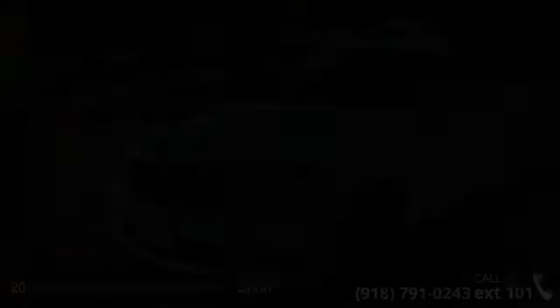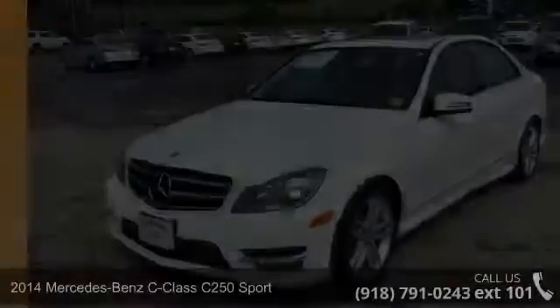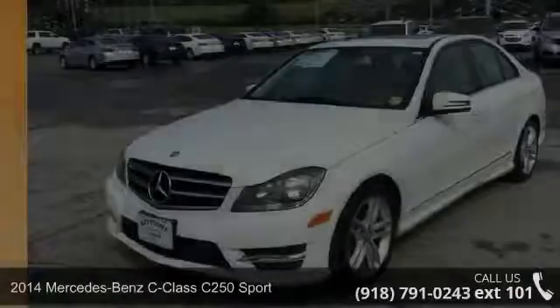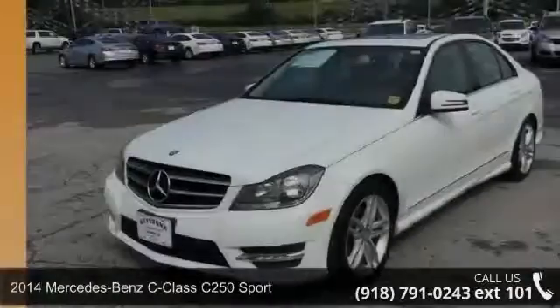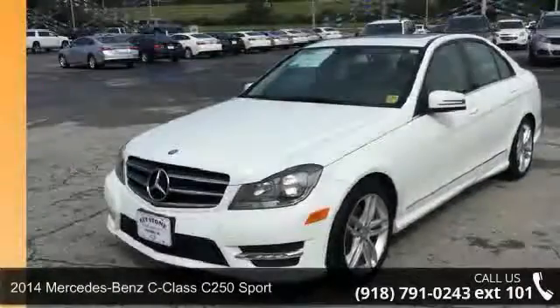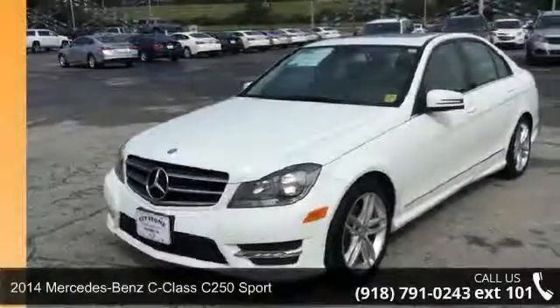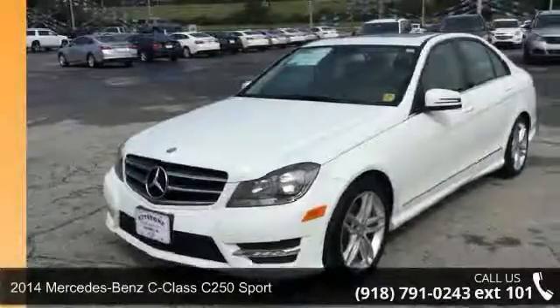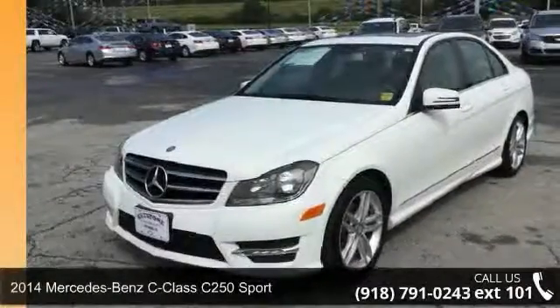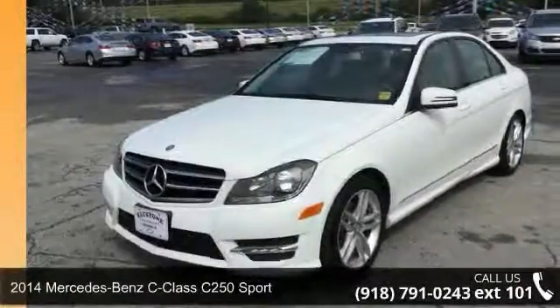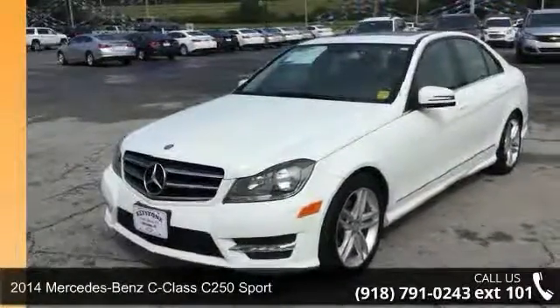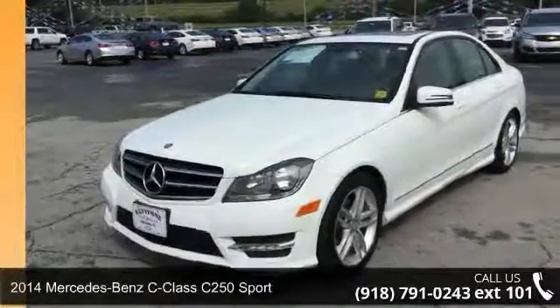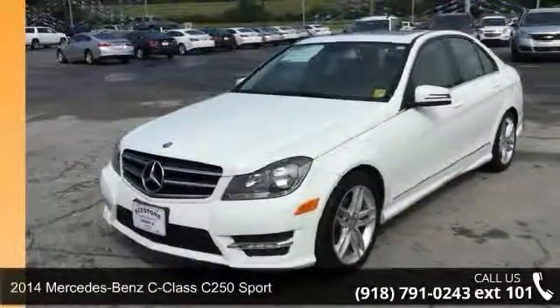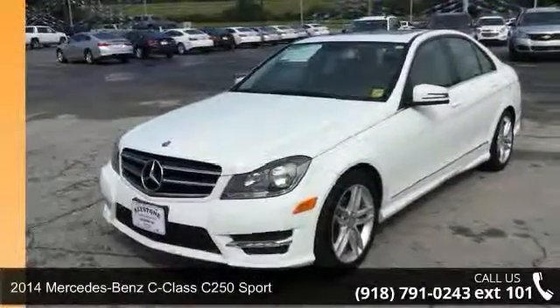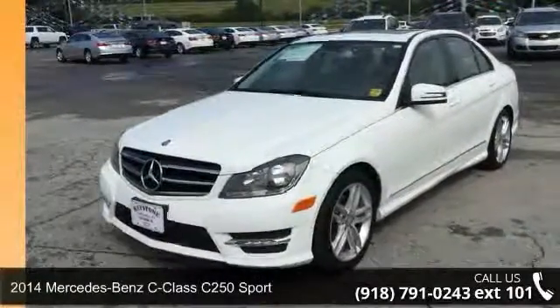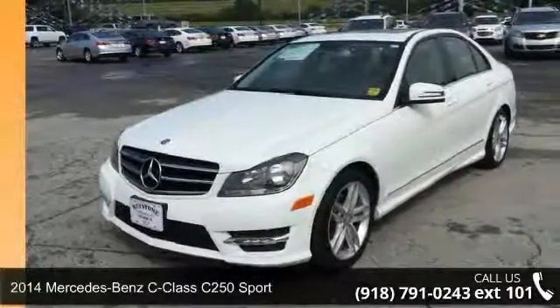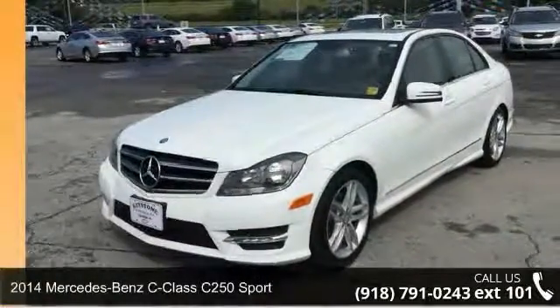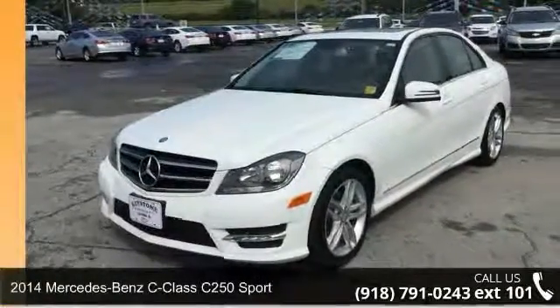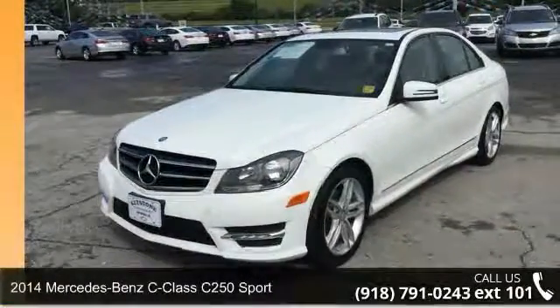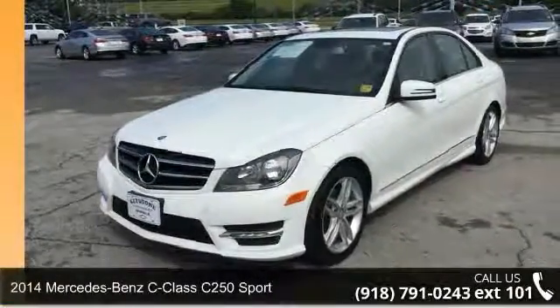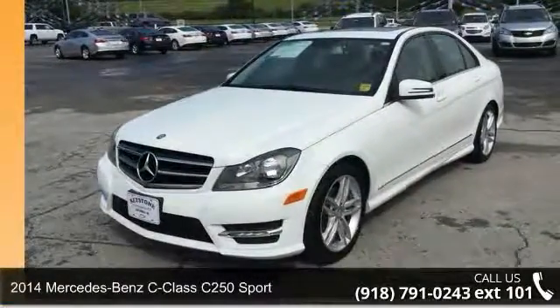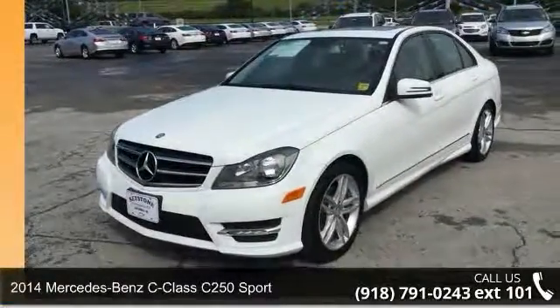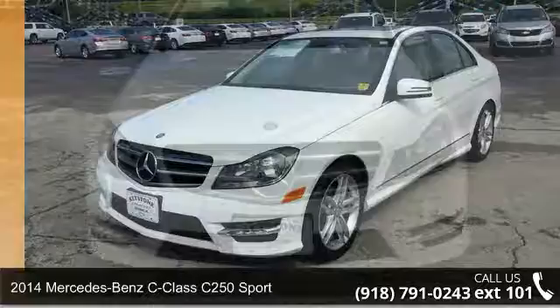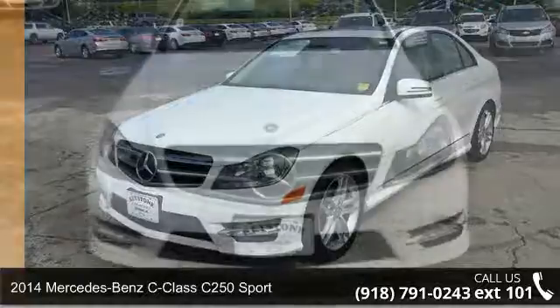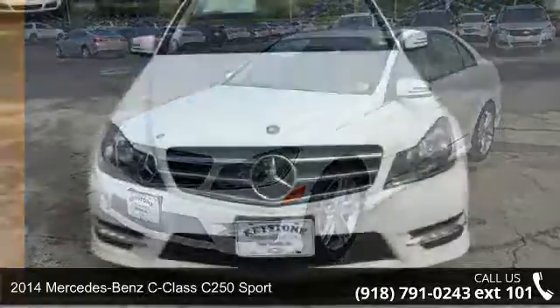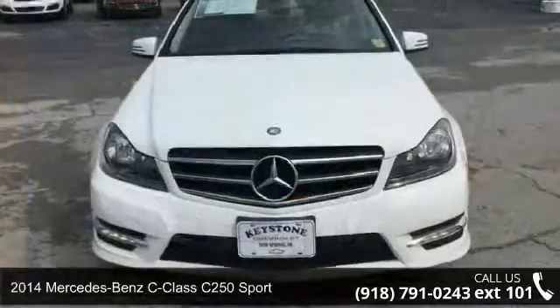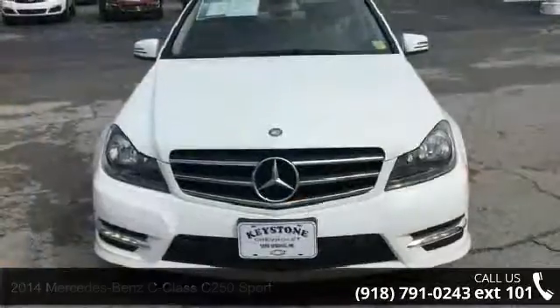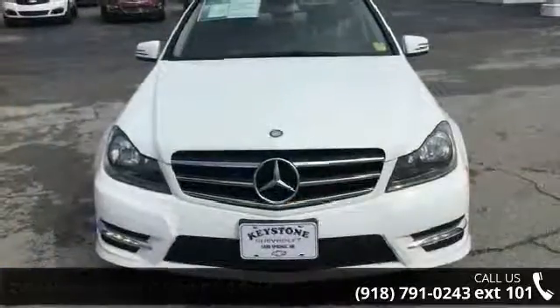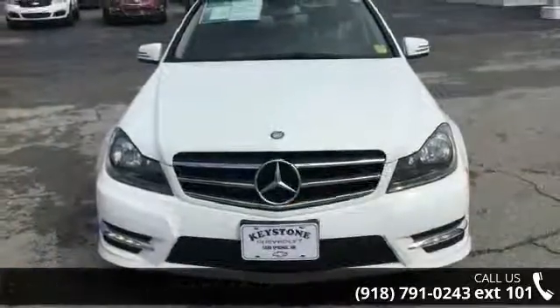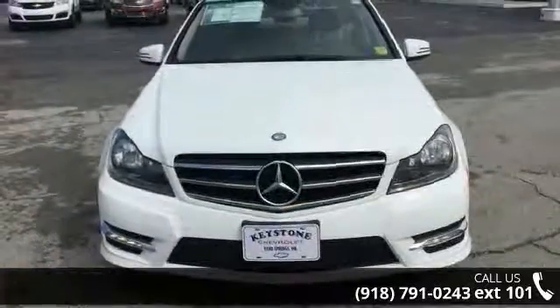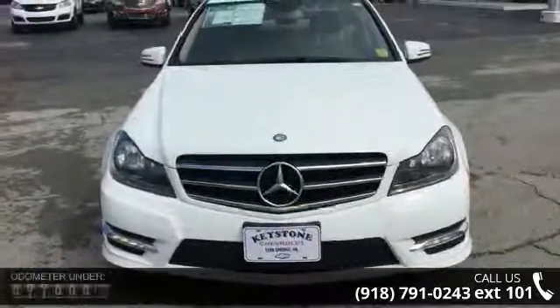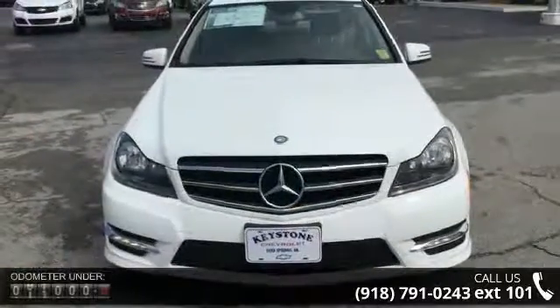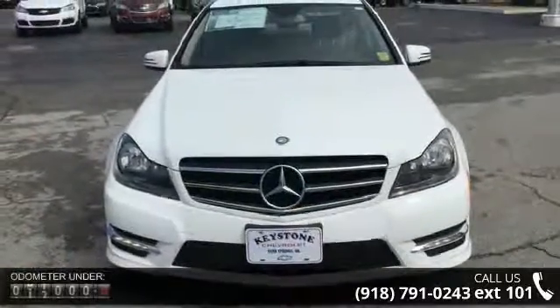Imagine yourself in this 2014 Mercedes-Benz C-Class. Don't miss this great deal on a luxury vehicle.